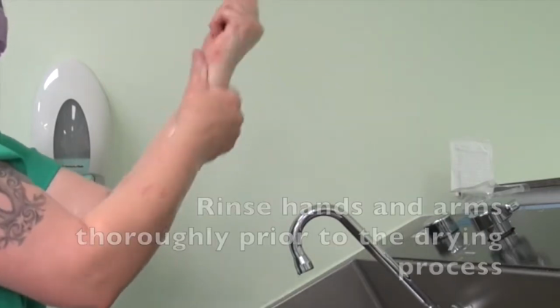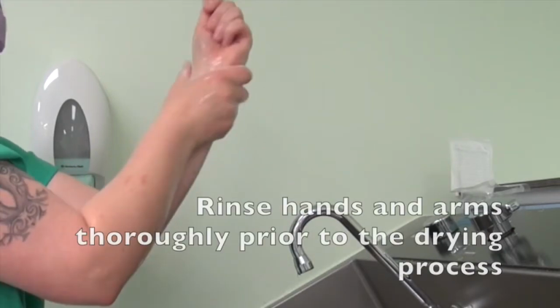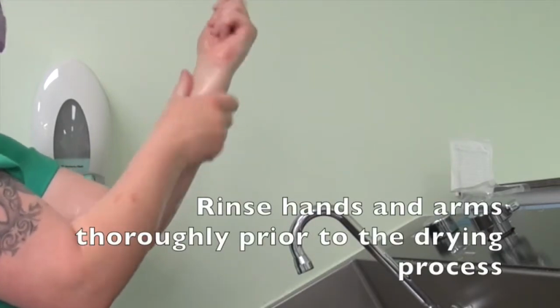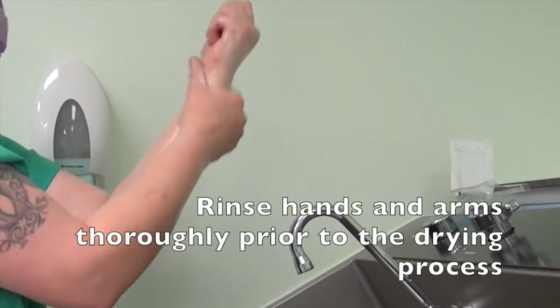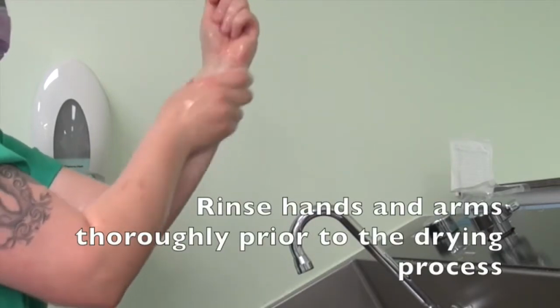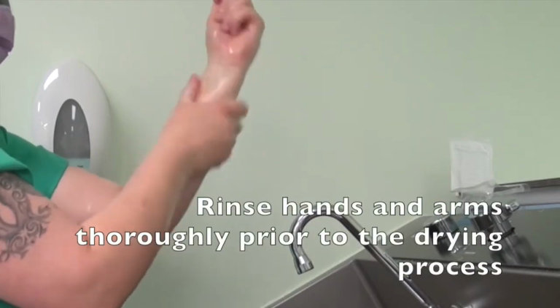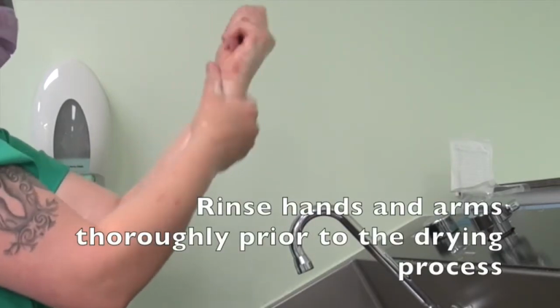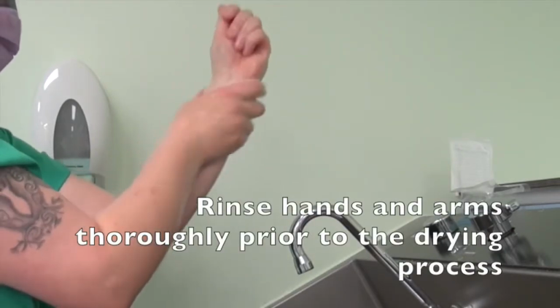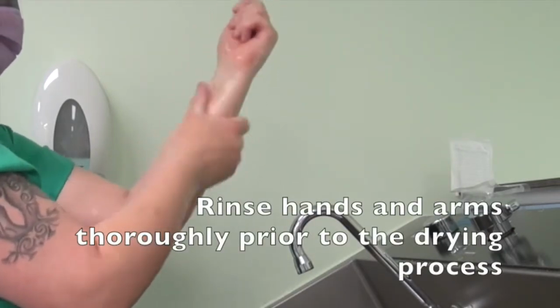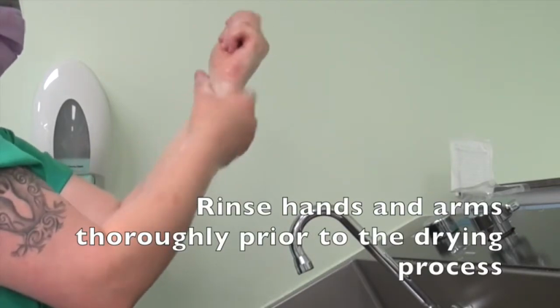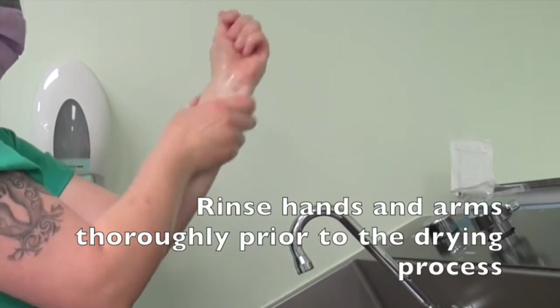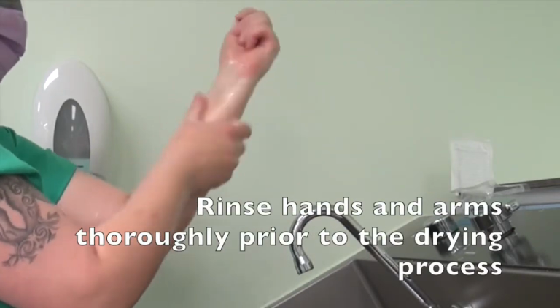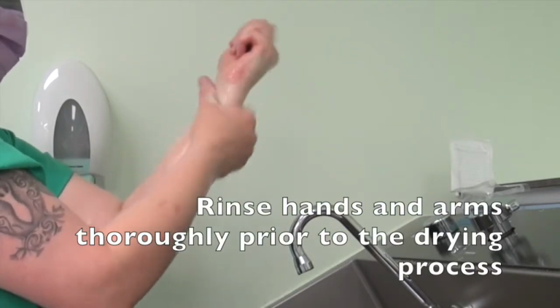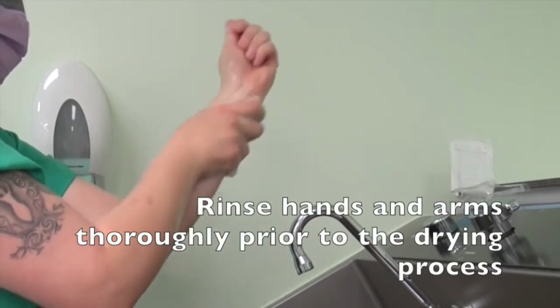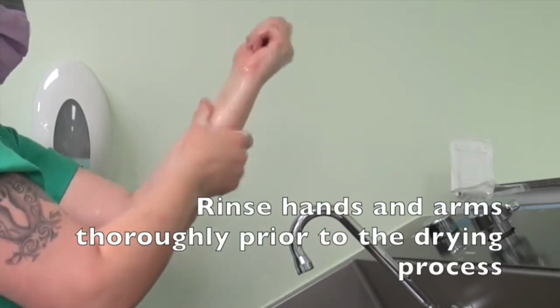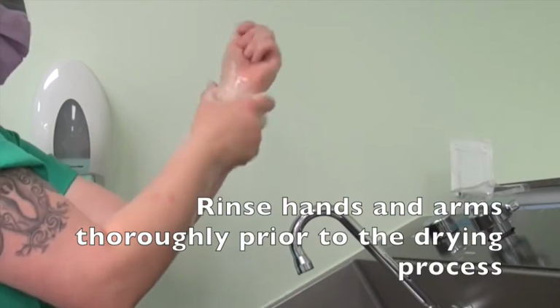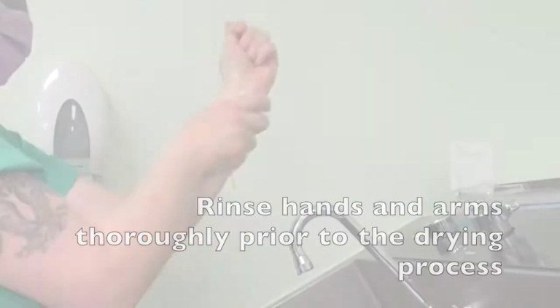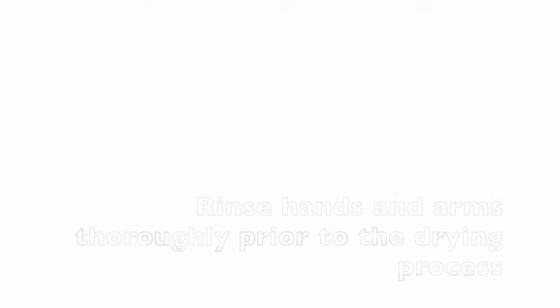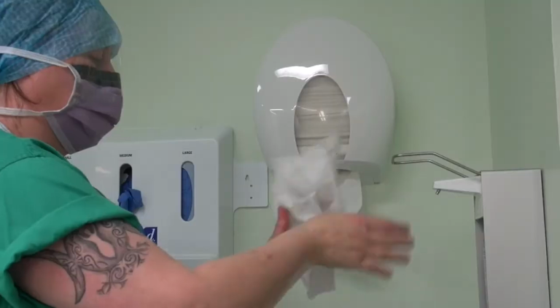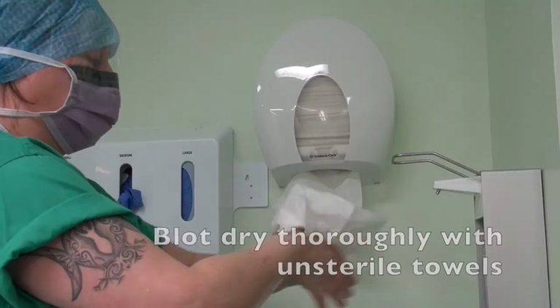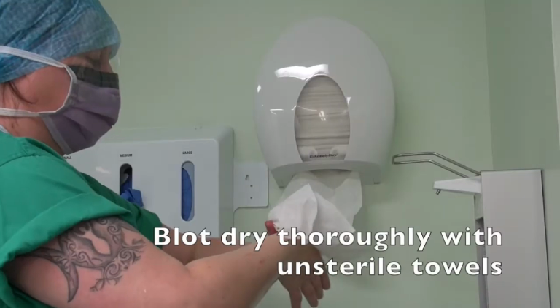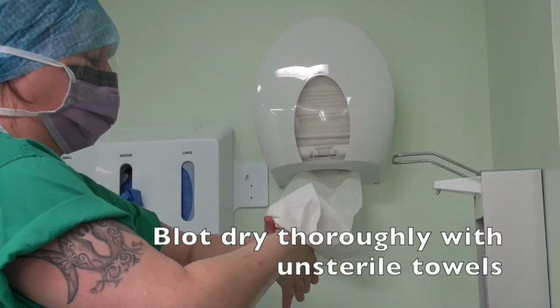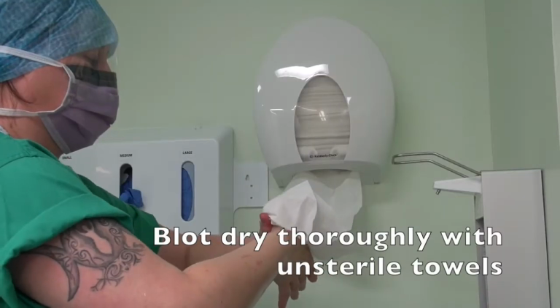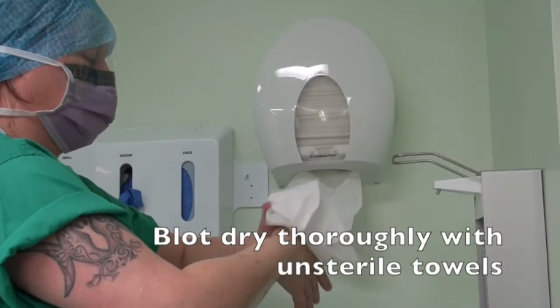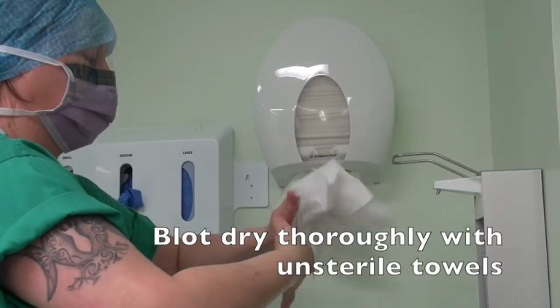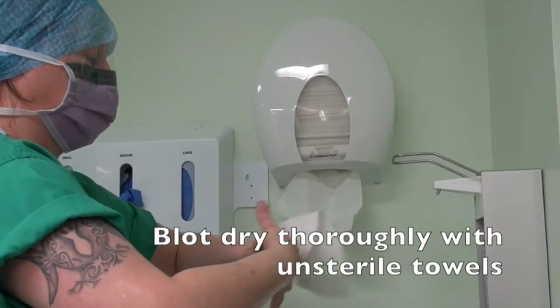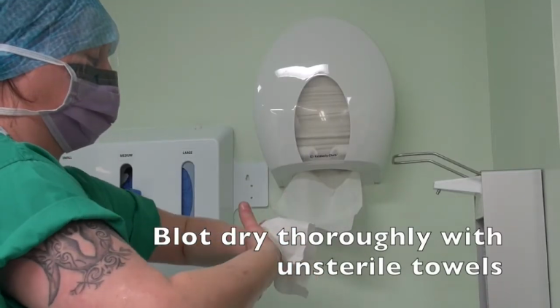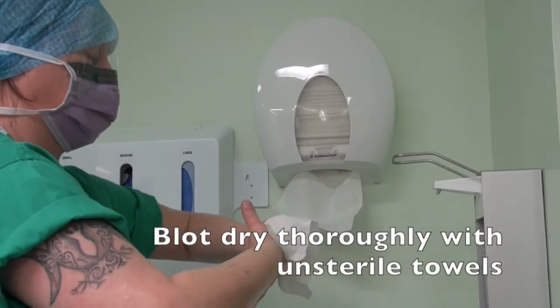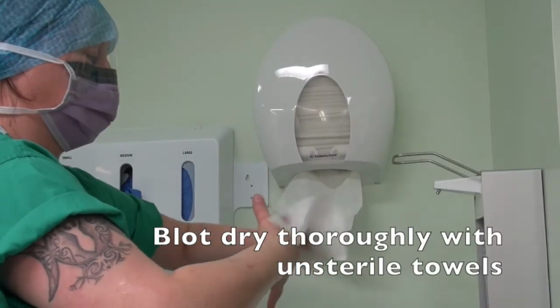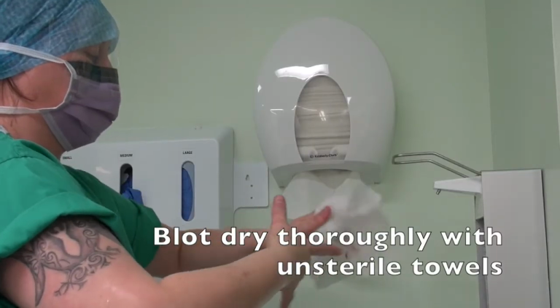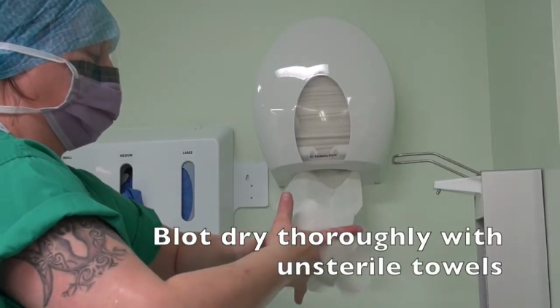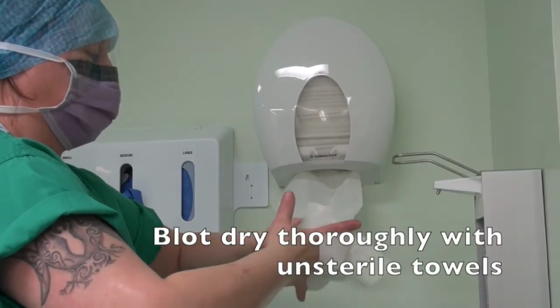Rinse hands and arms thoroughly prior to the drying process. Blot dry thoroughly with unsterile towels.